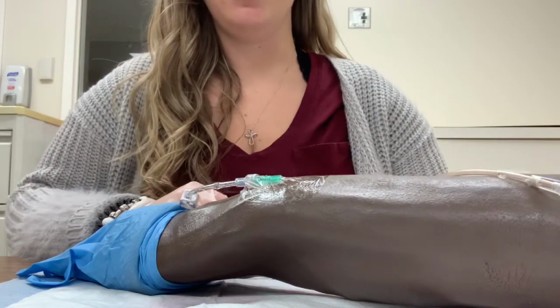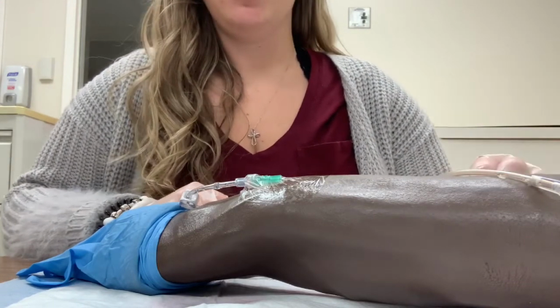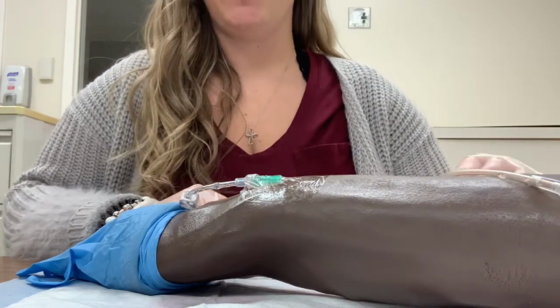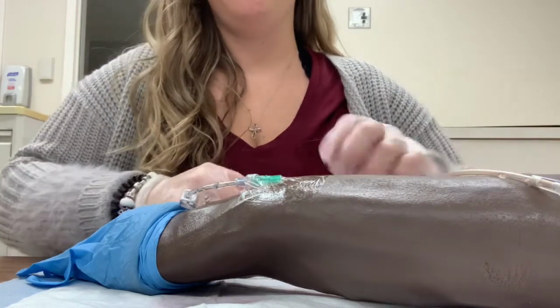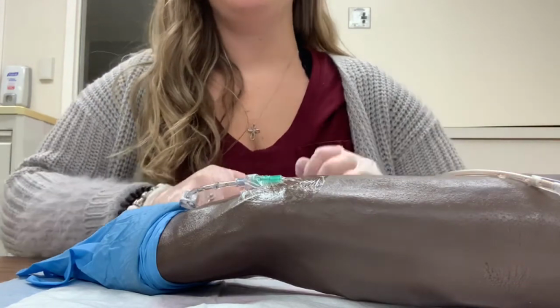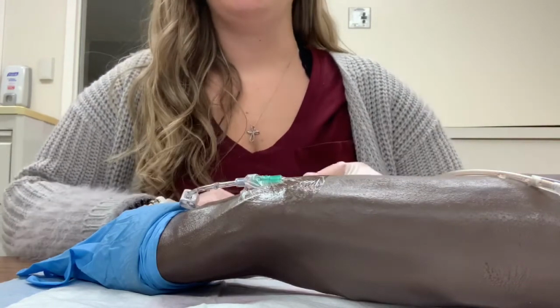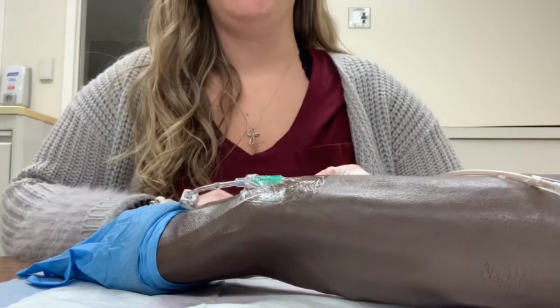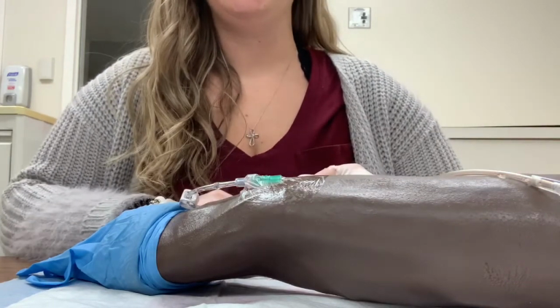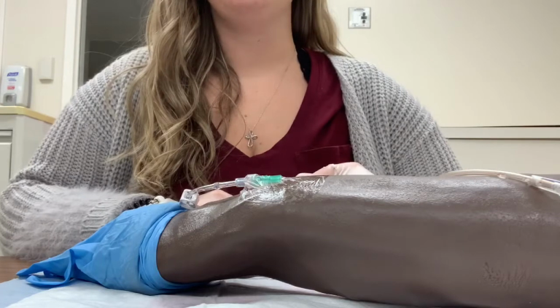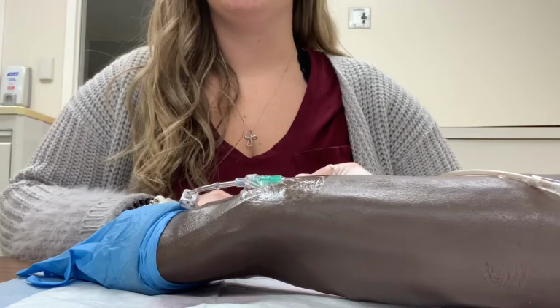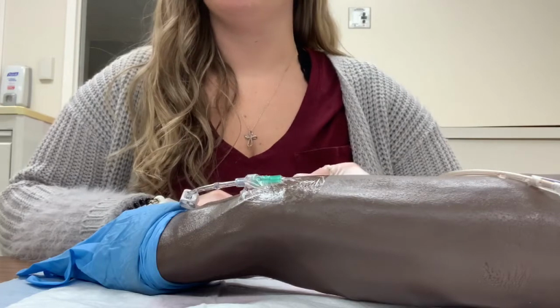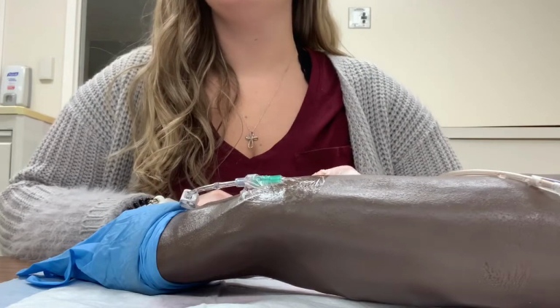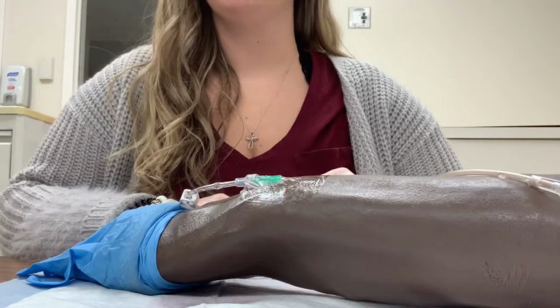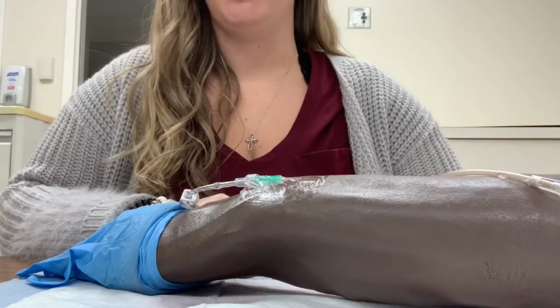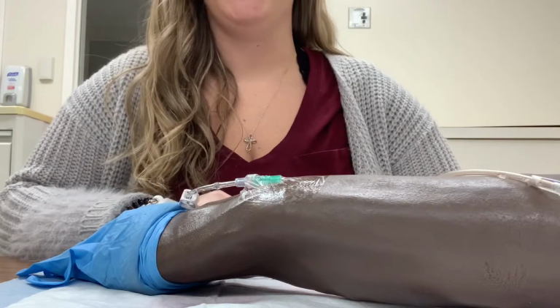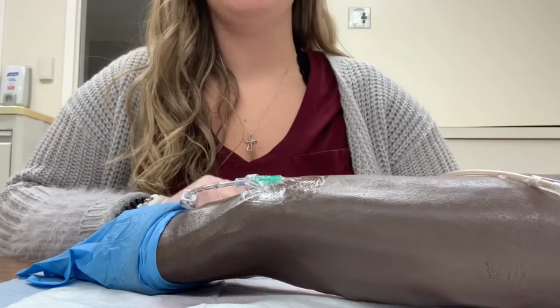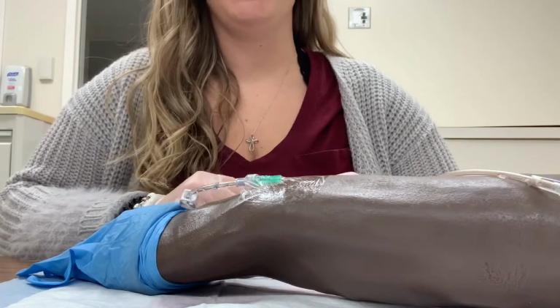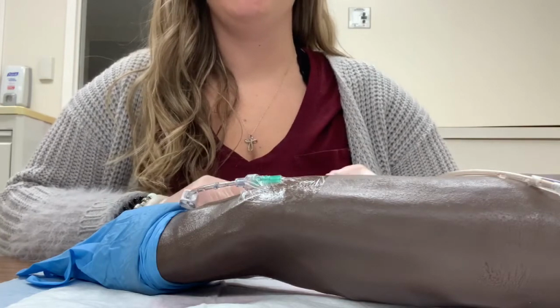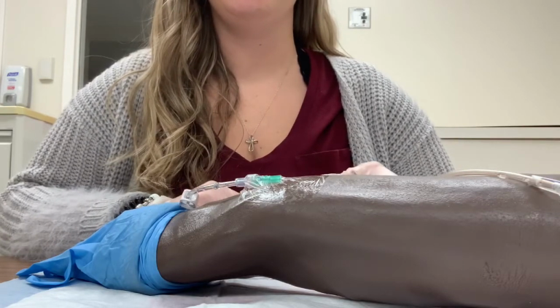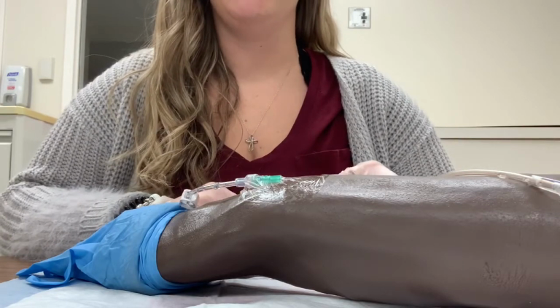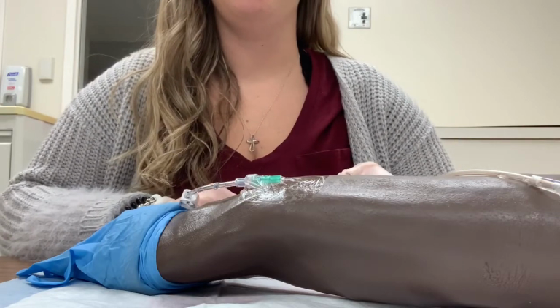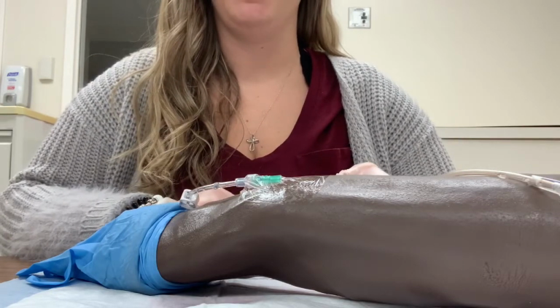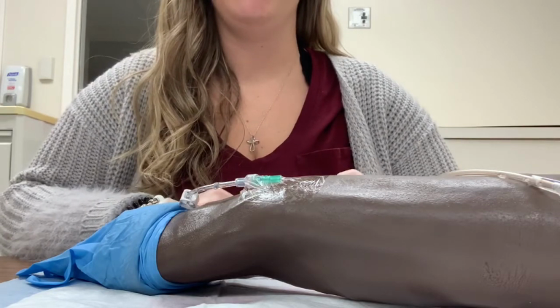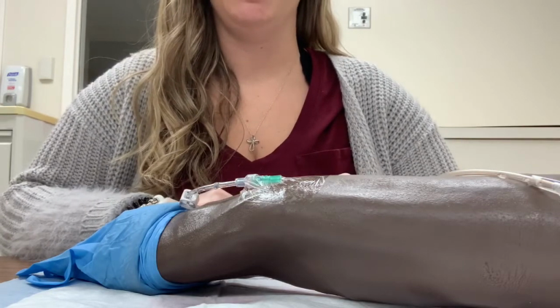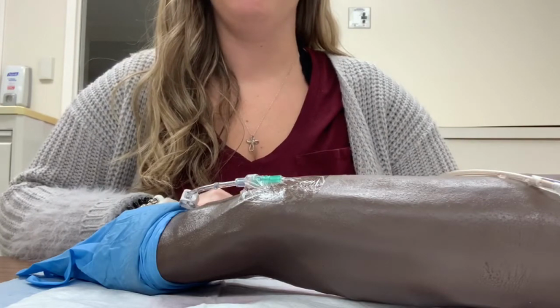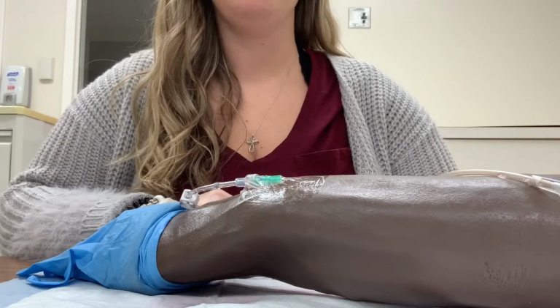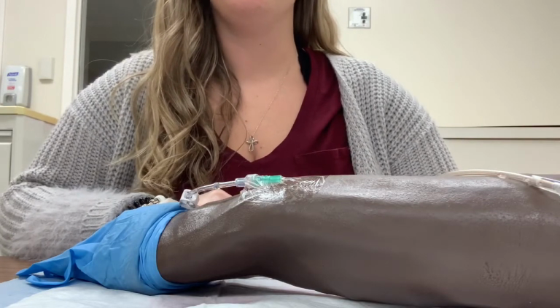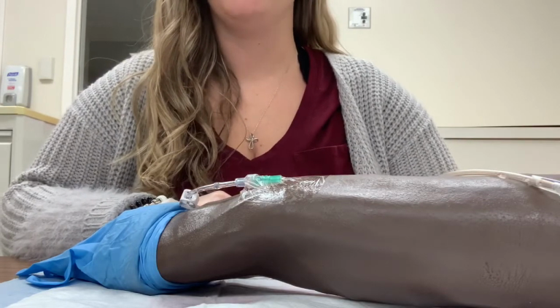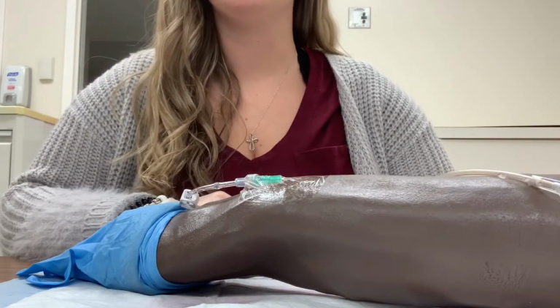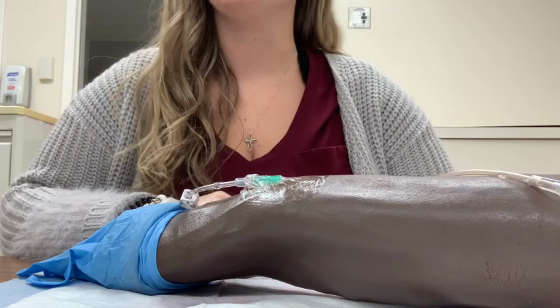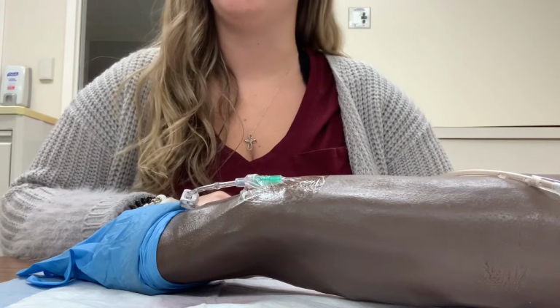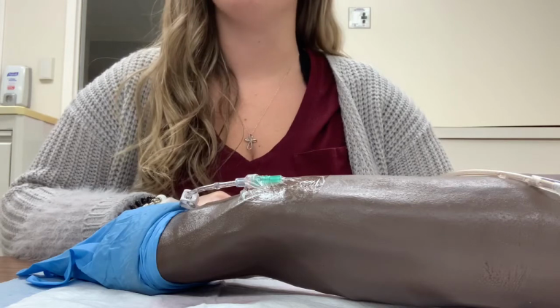I would first wash my hands and put on gloves. I would ask the patient to state their name and date of birth, and I would assess for allergies.